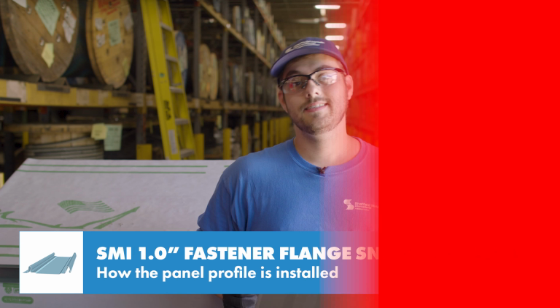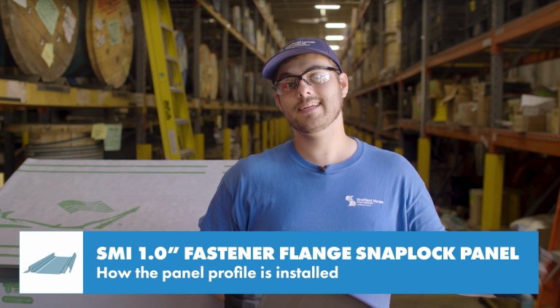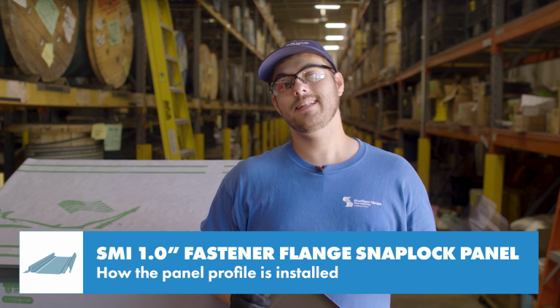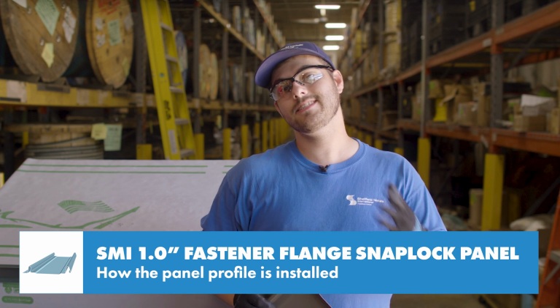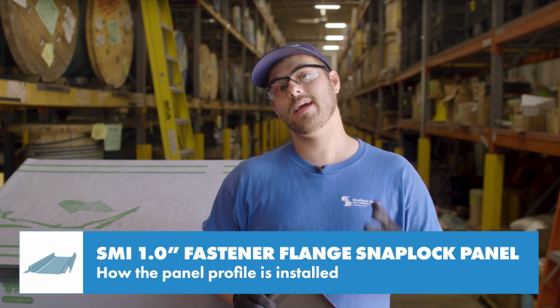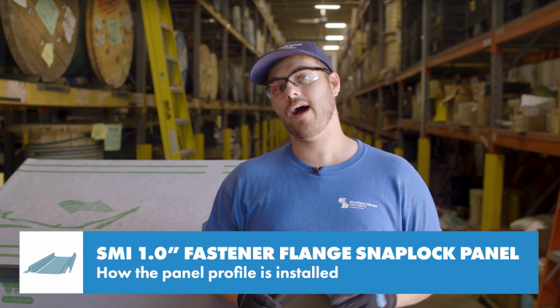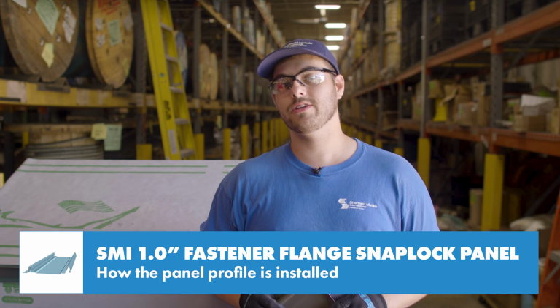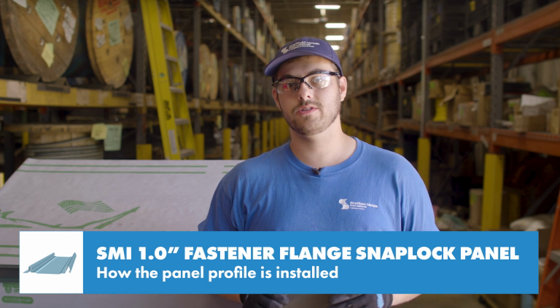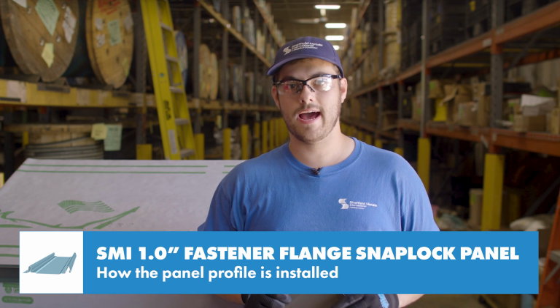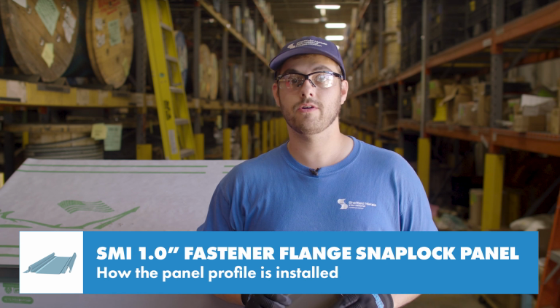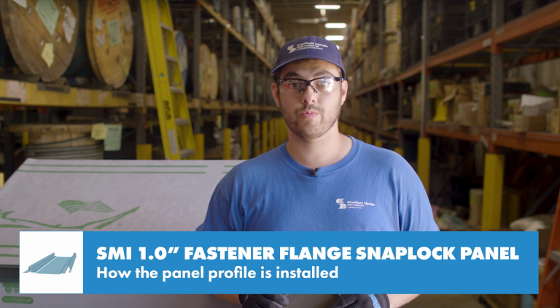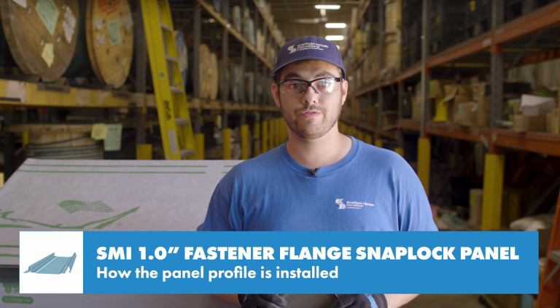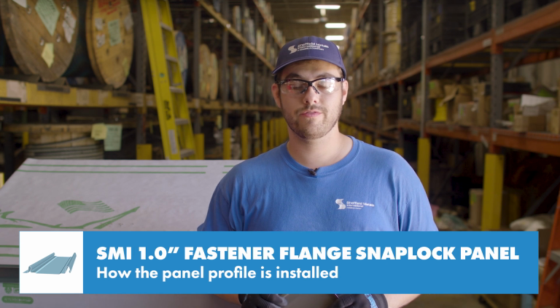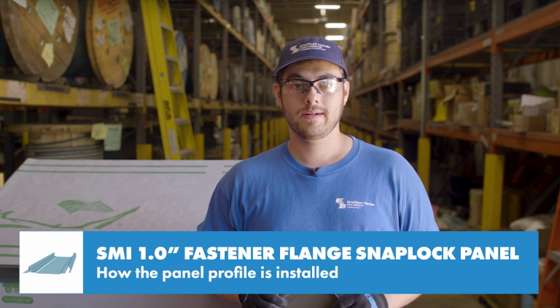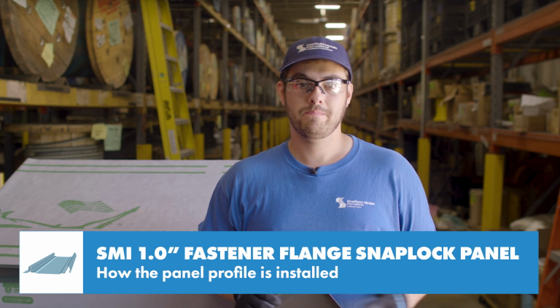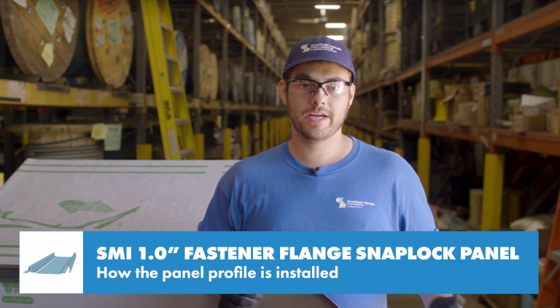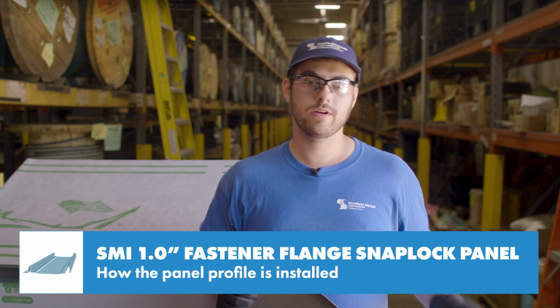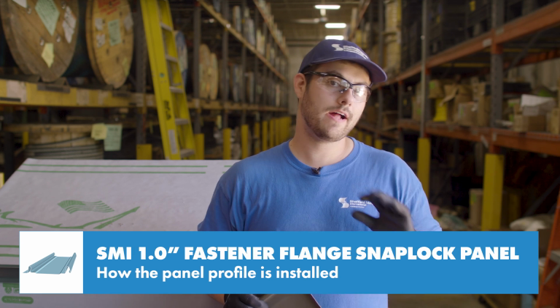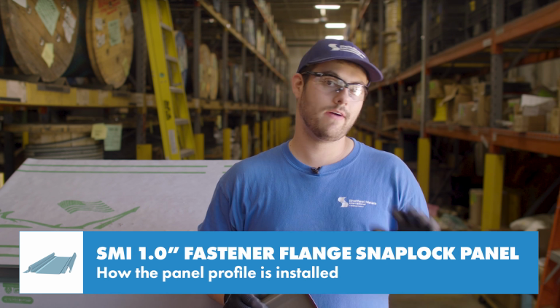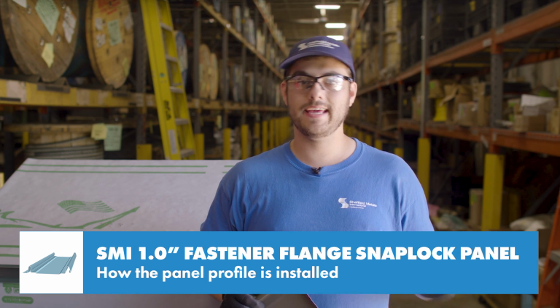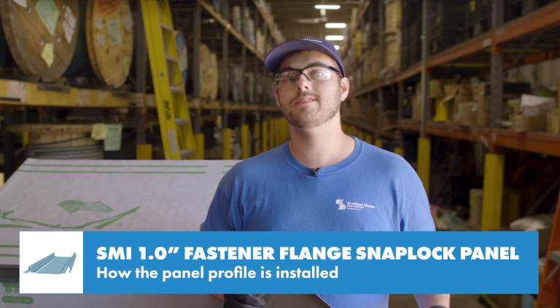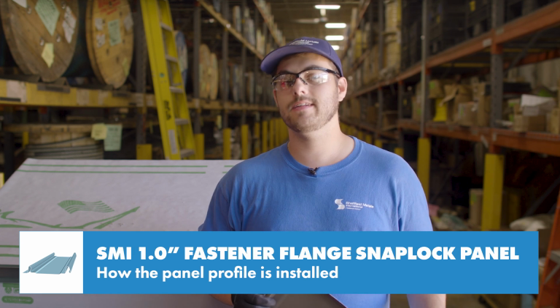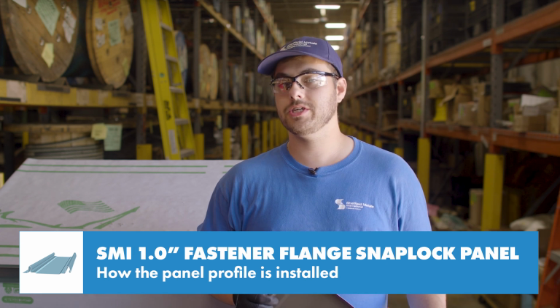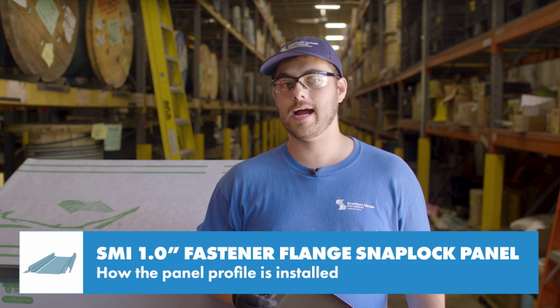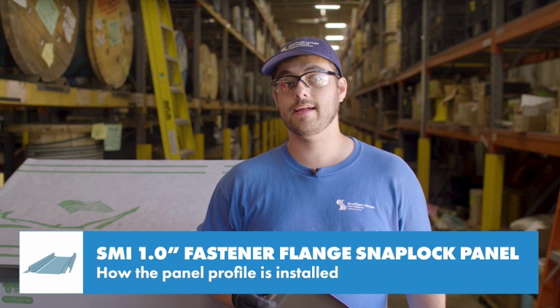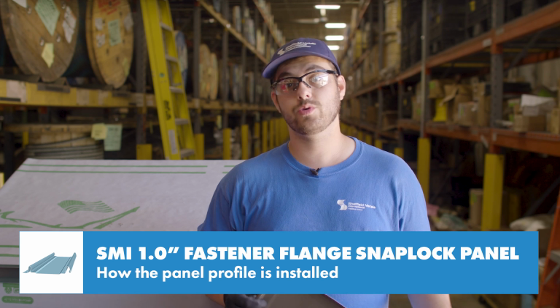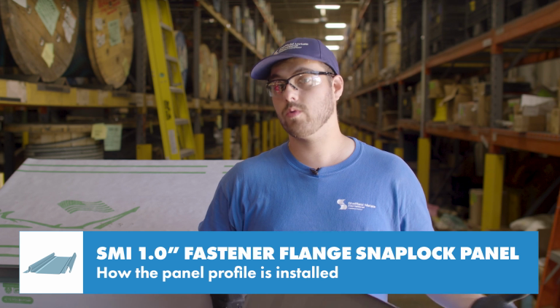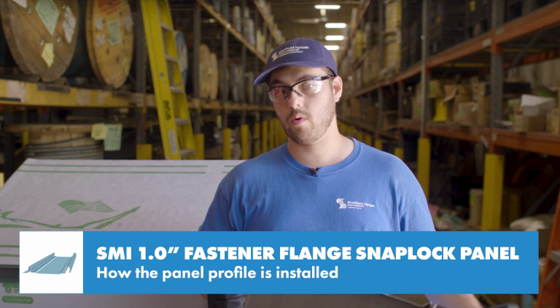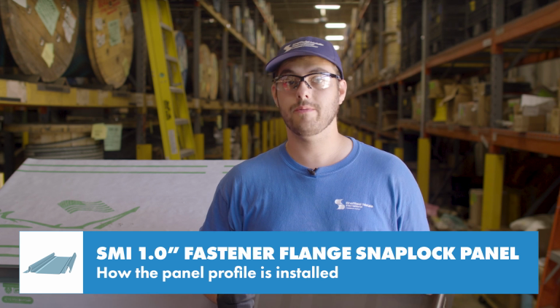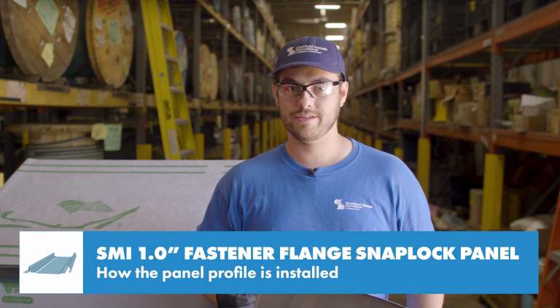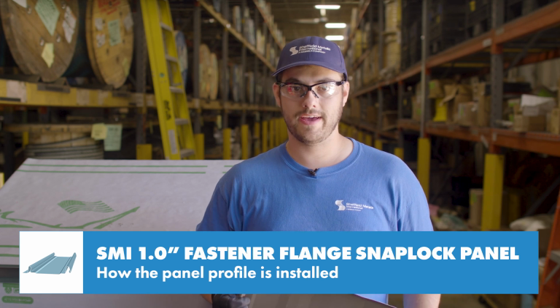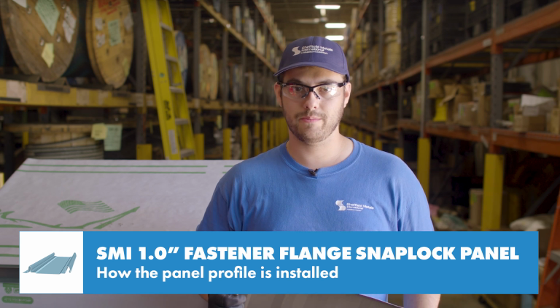Next, let's look at how this goes down on a roof. Make sure to follow any installation guidelines or requirements available.